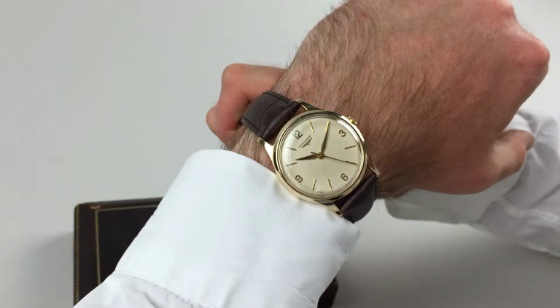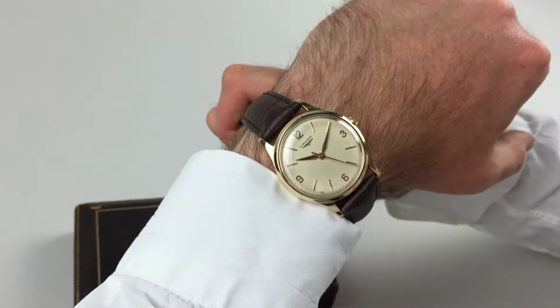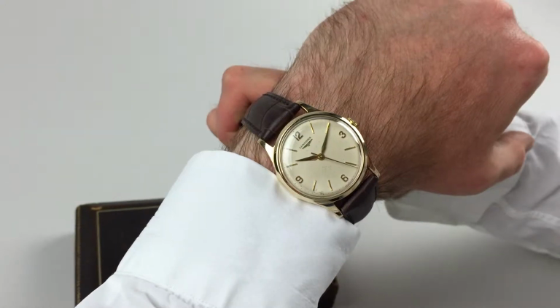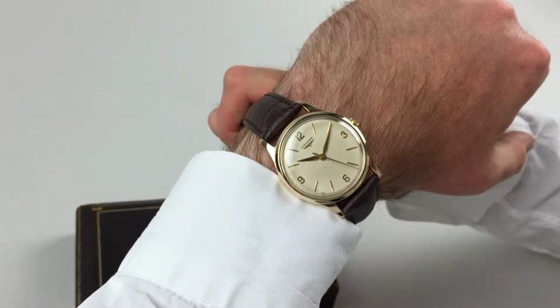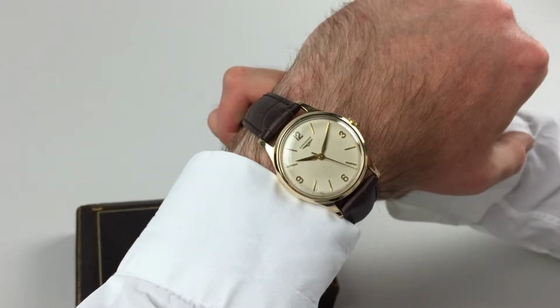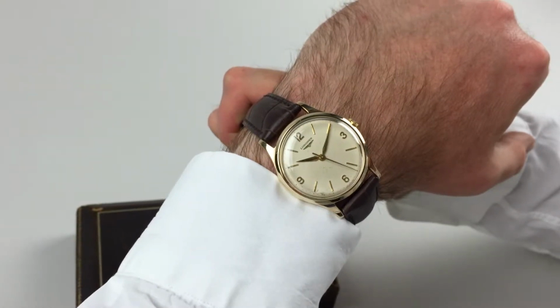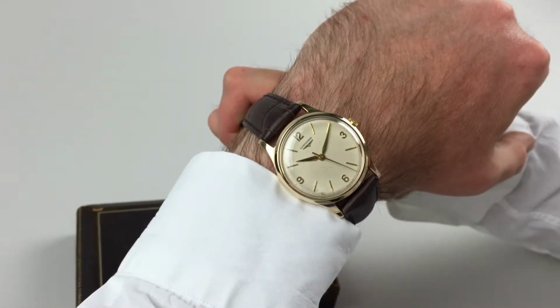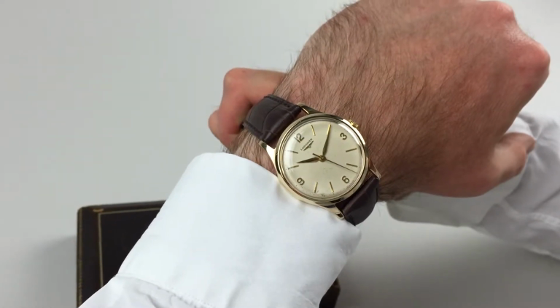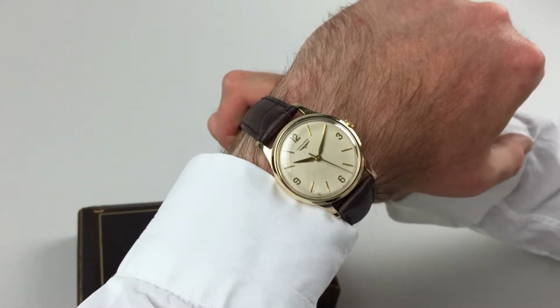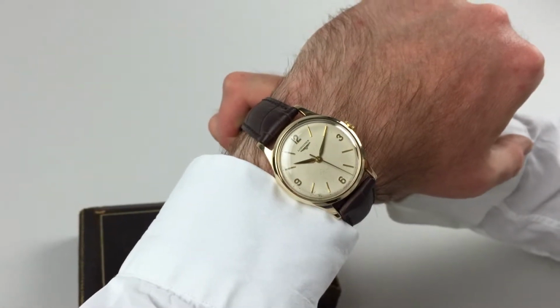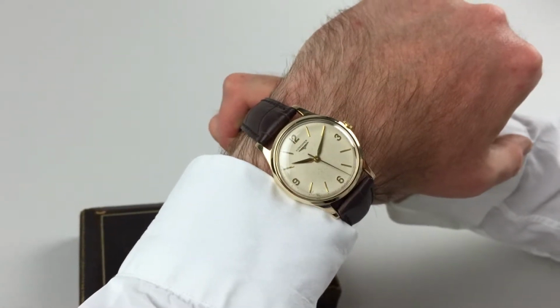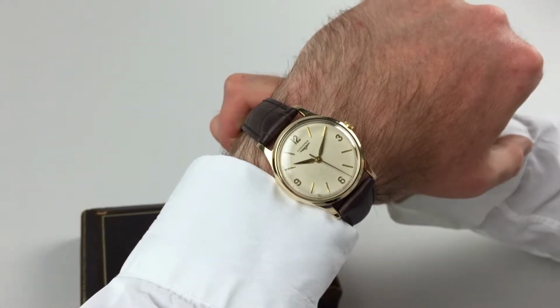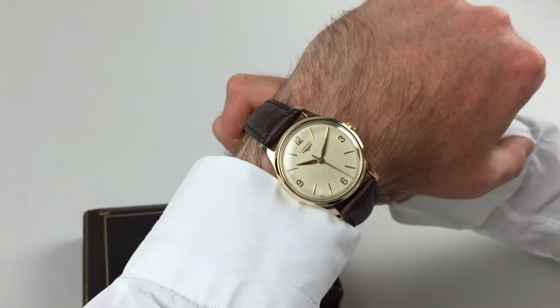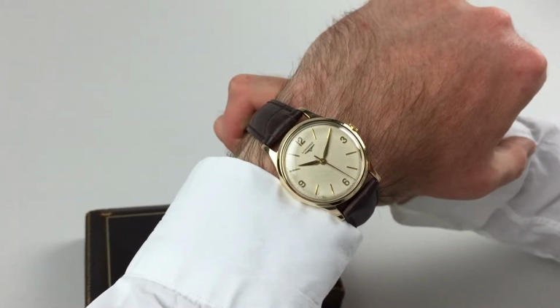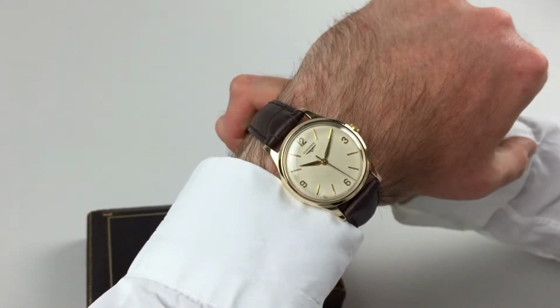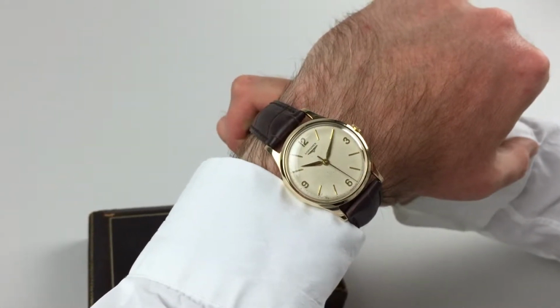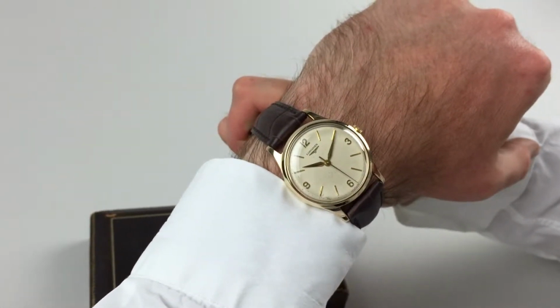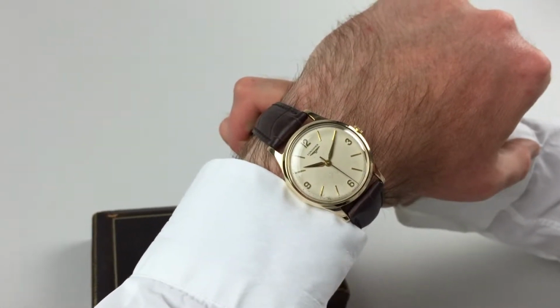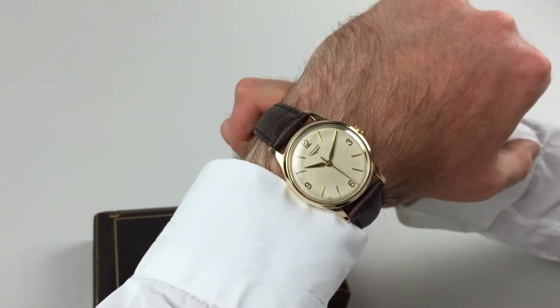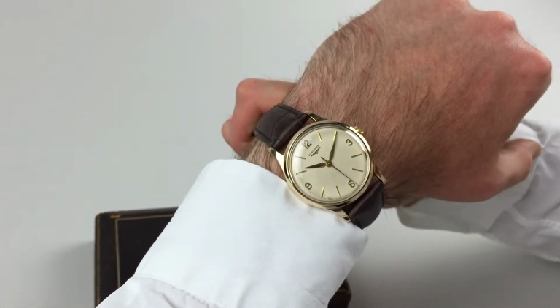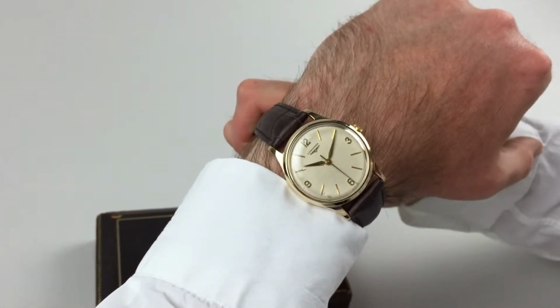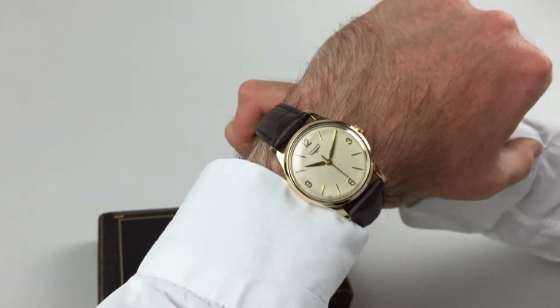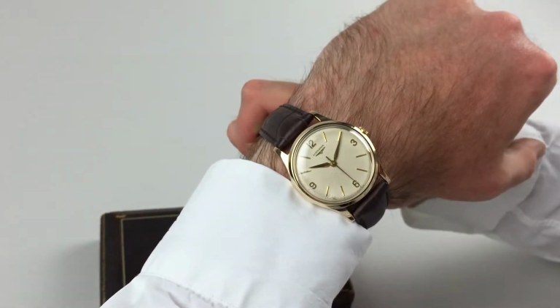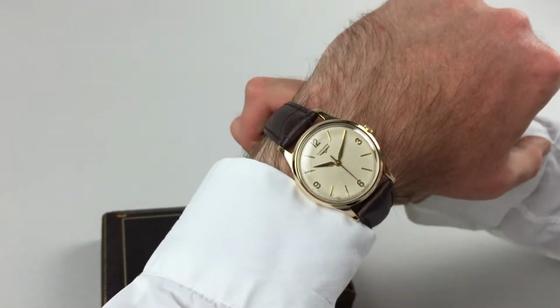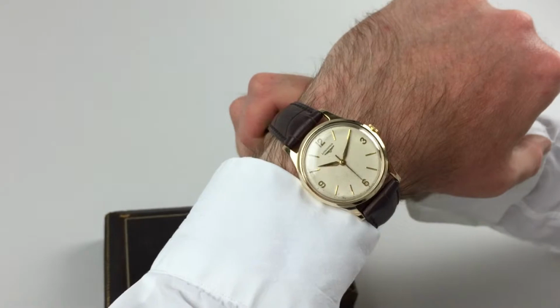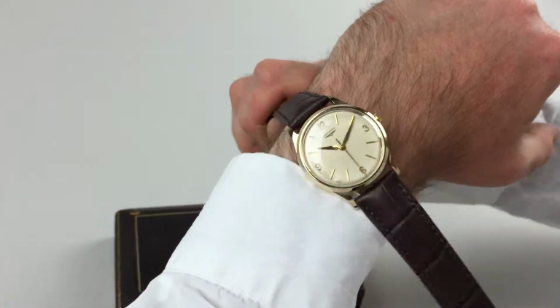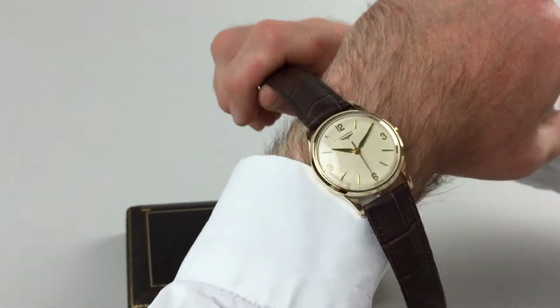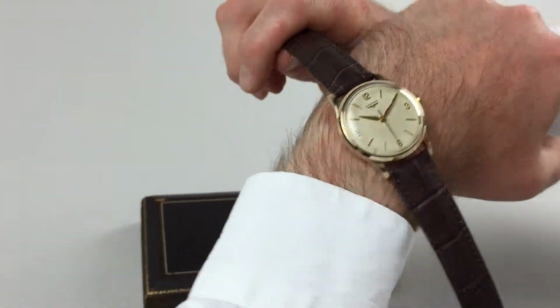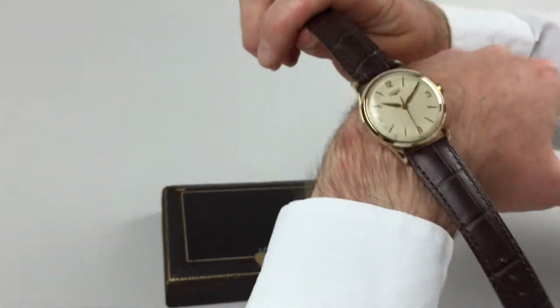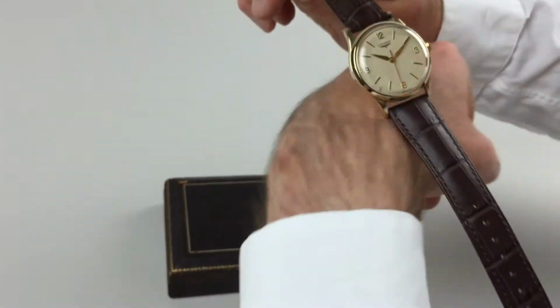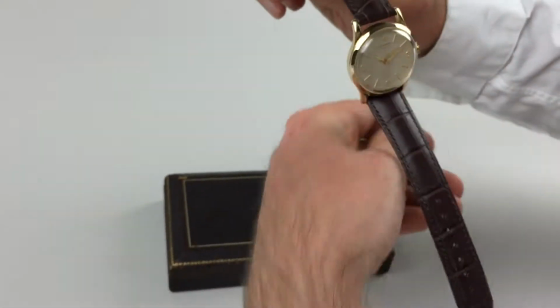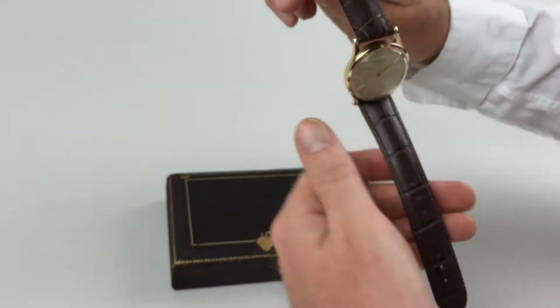This 9k gold Longines wristwatch is hallmarked for 1959. It comes complete with its original box.